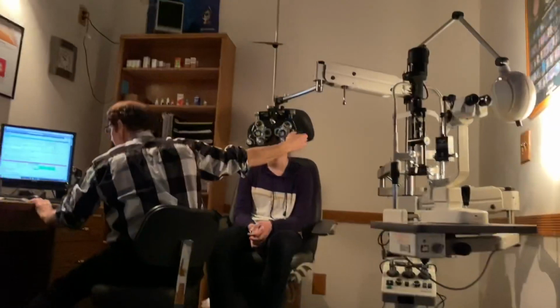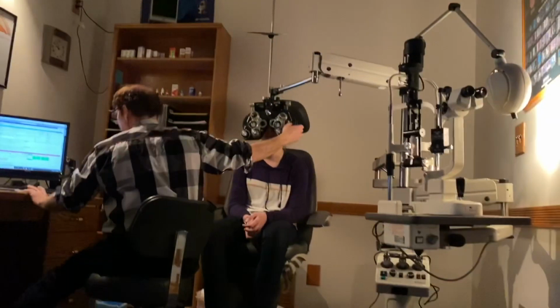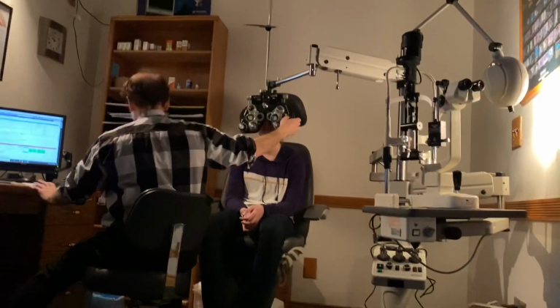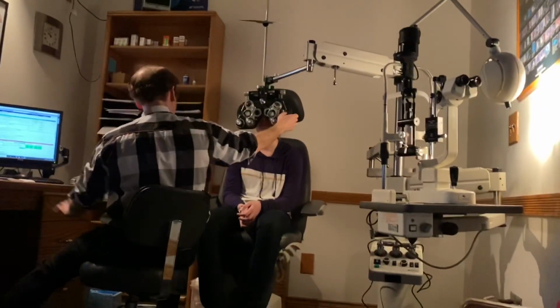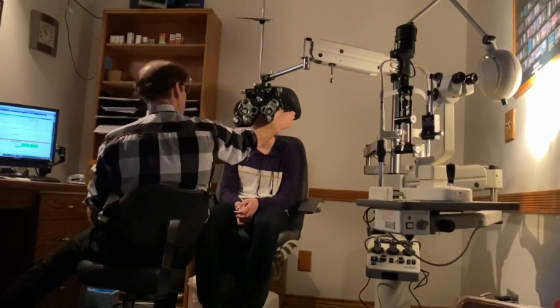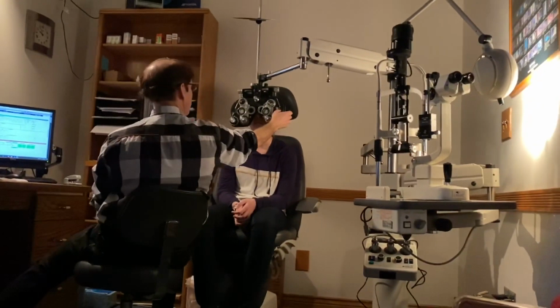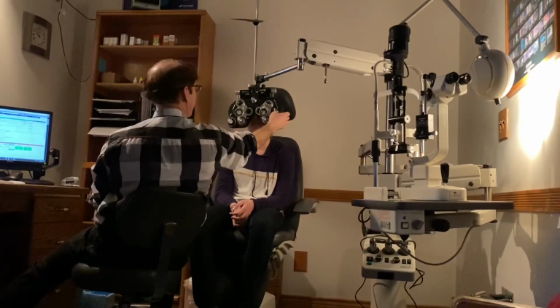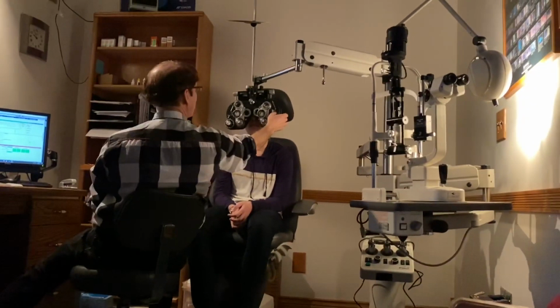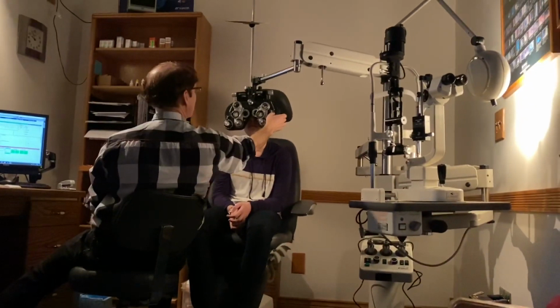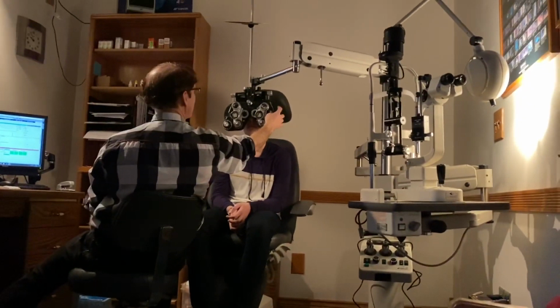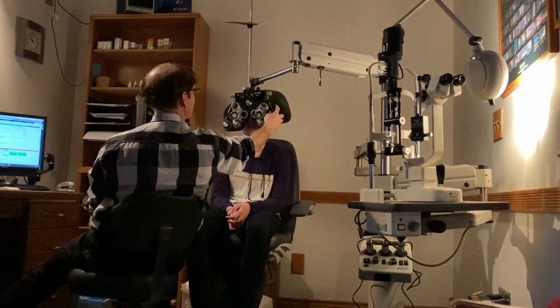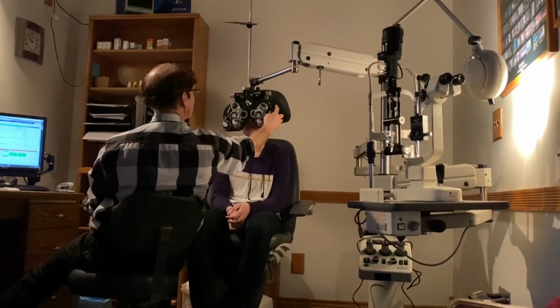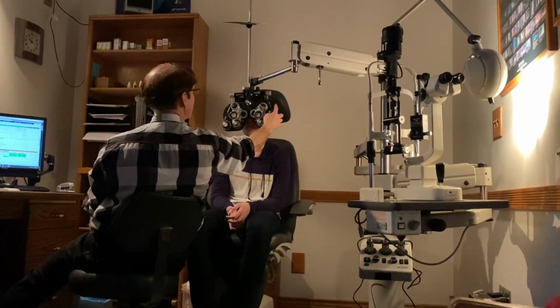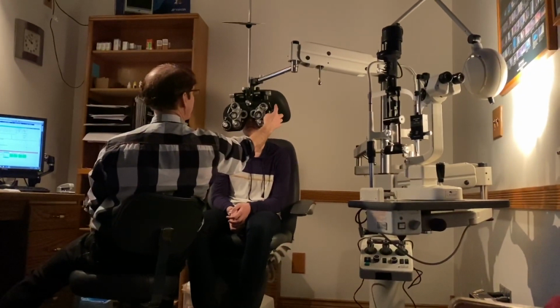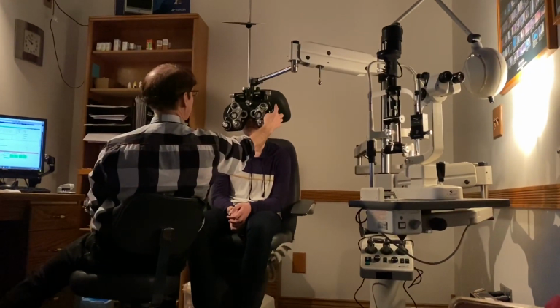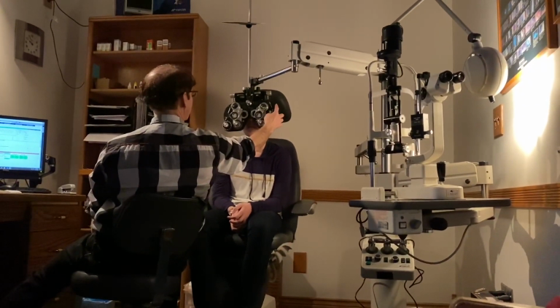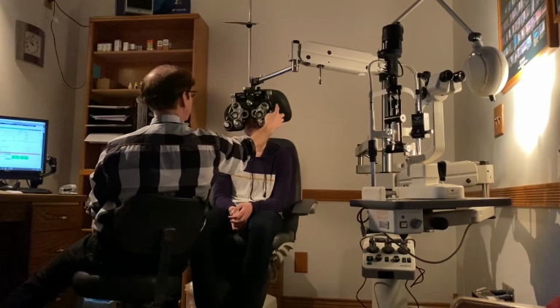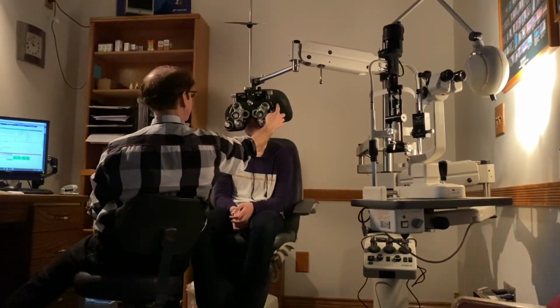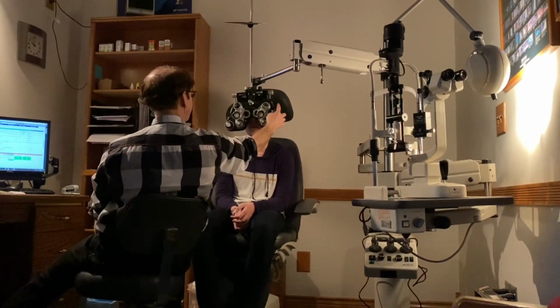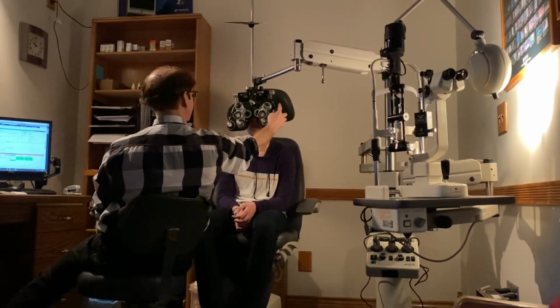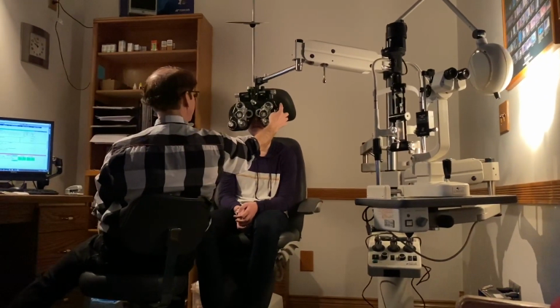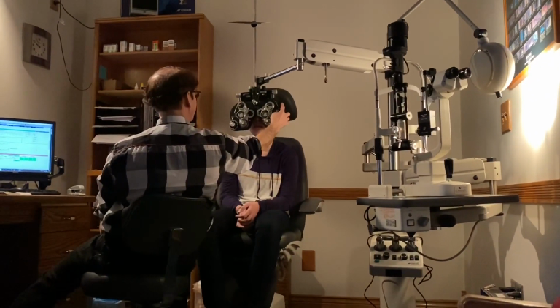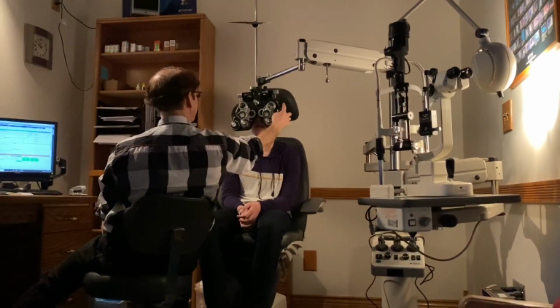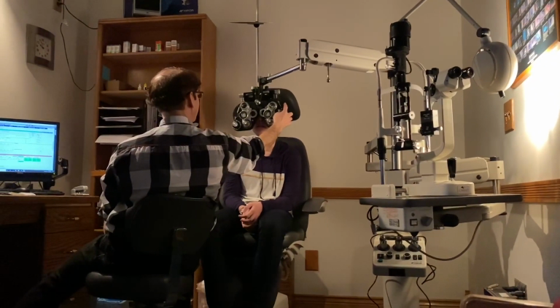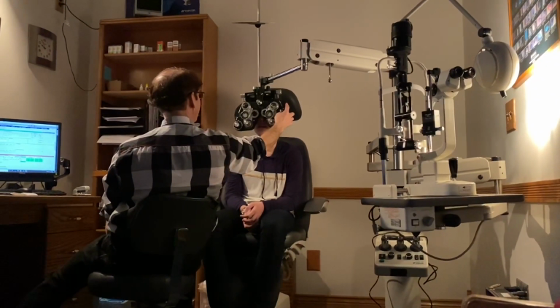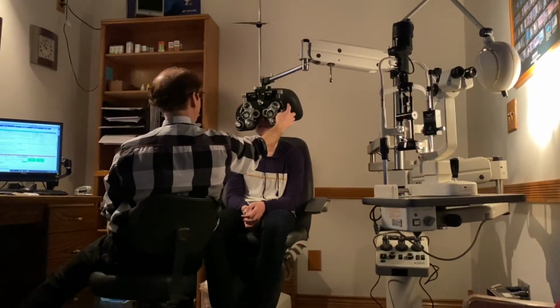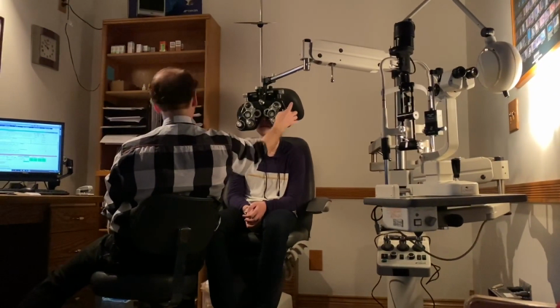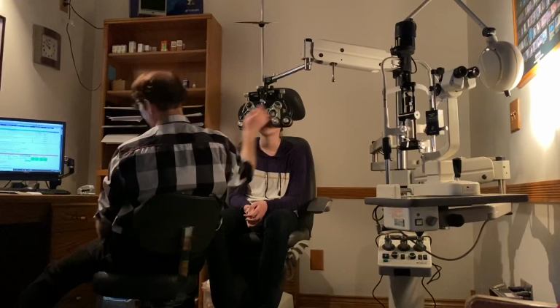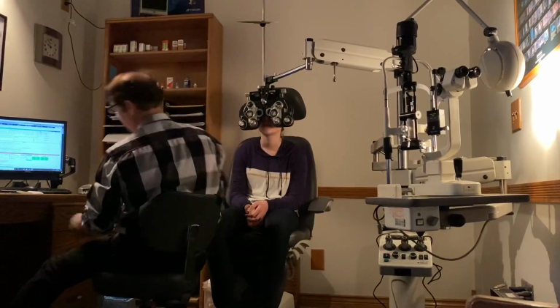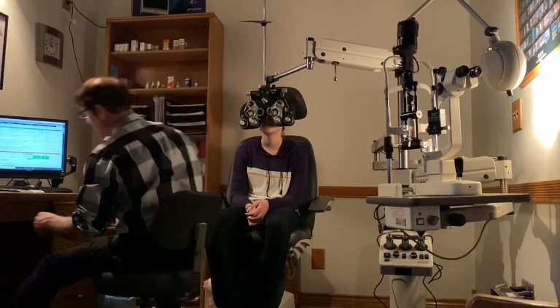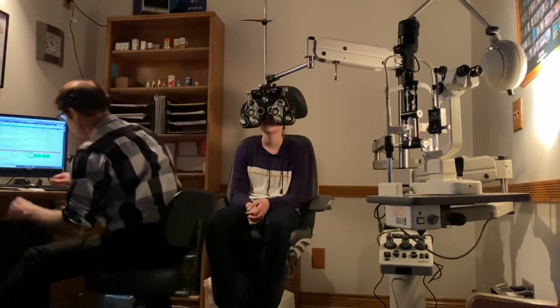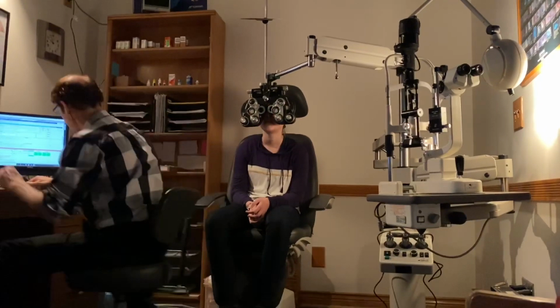Is this one better or this one, or are they close? That one's better. Okay, what do you tell me?